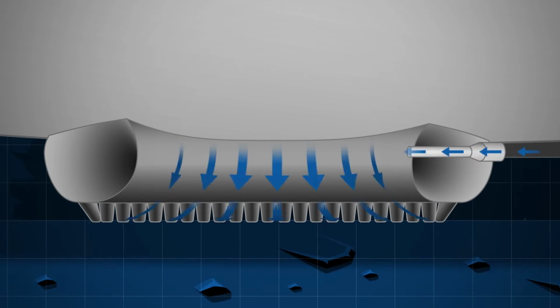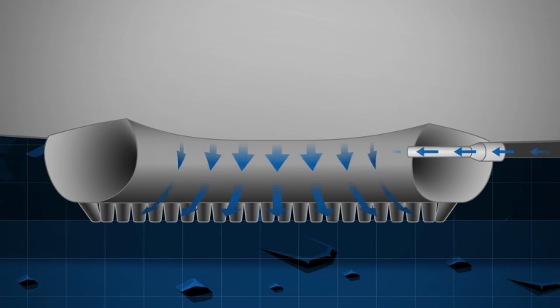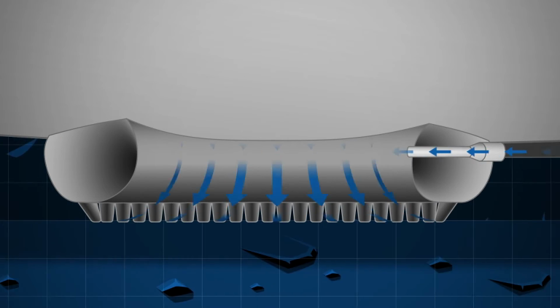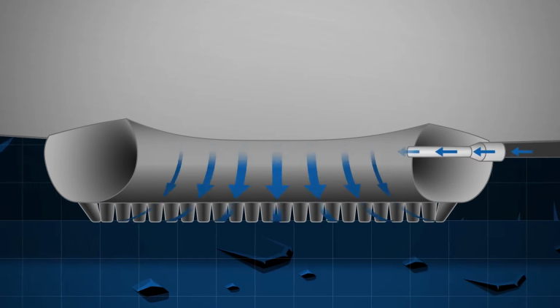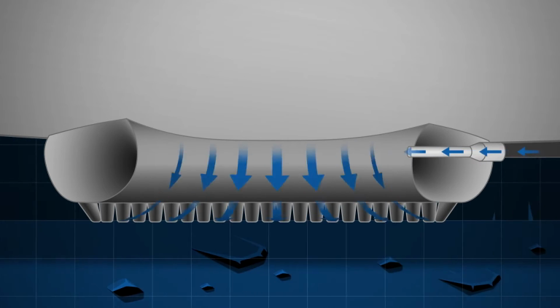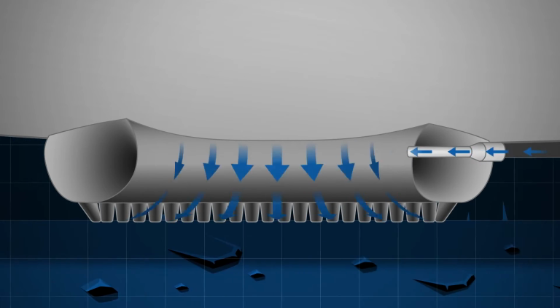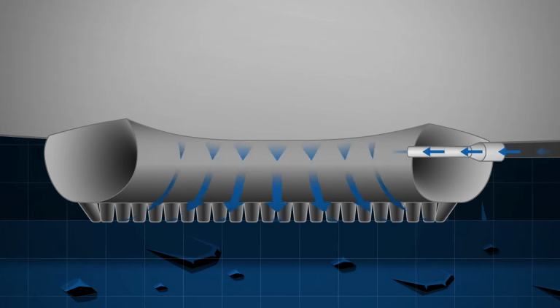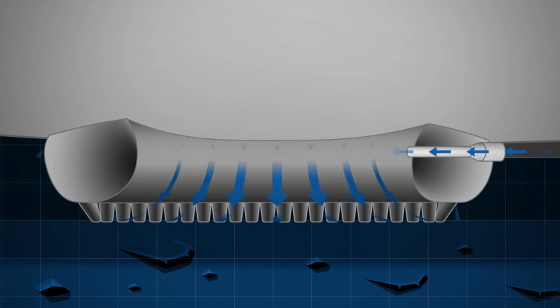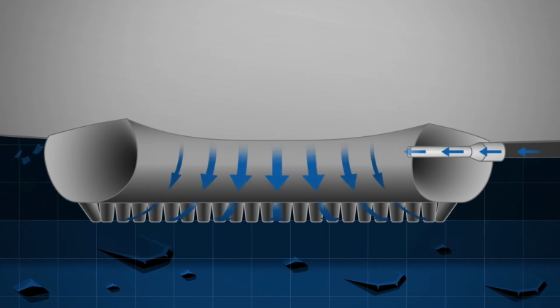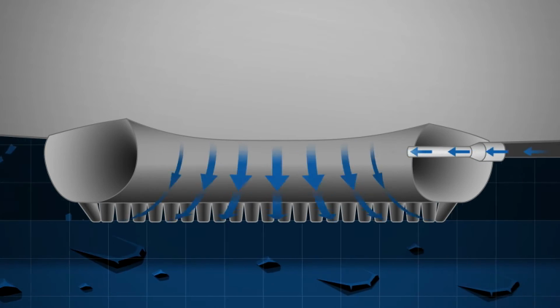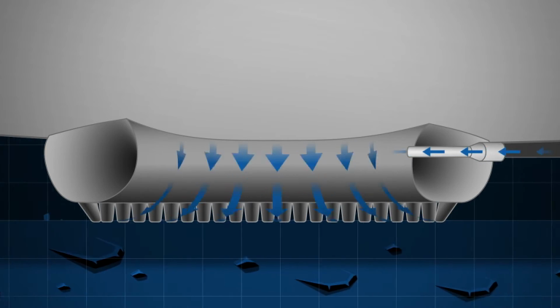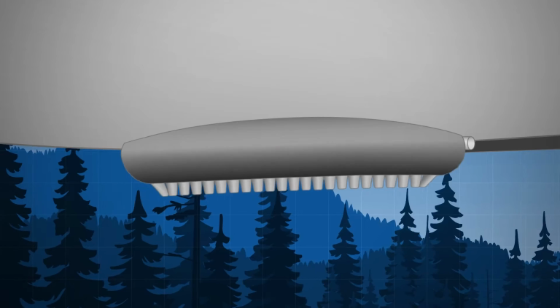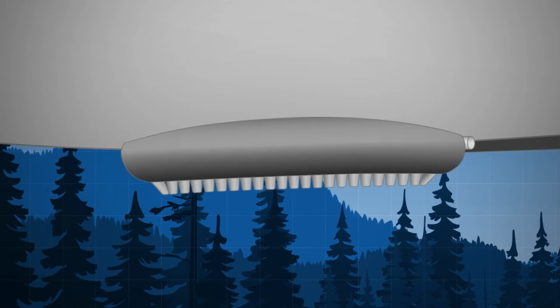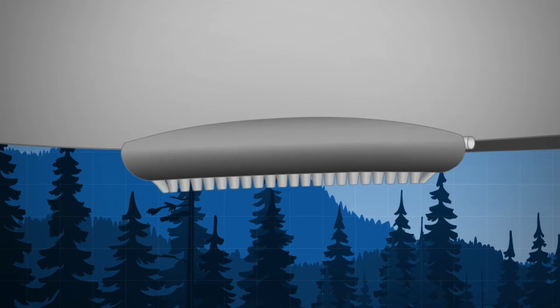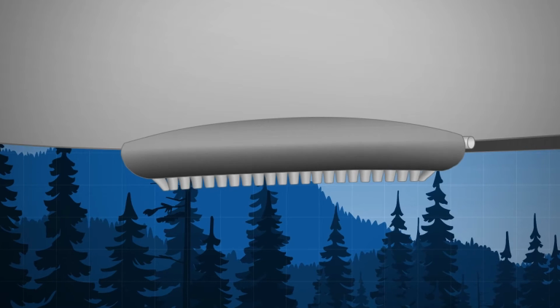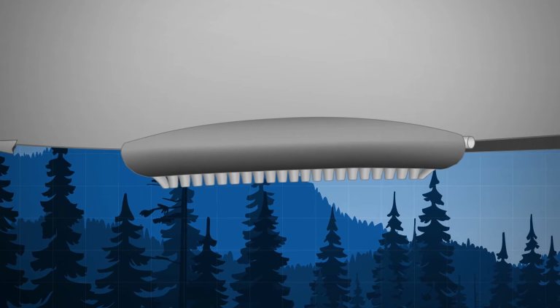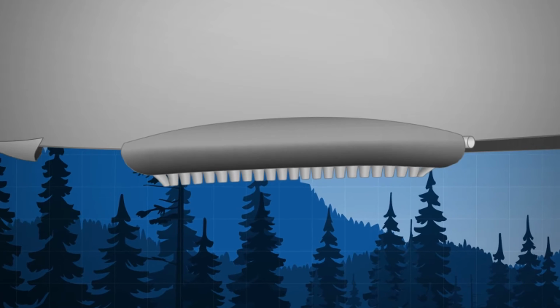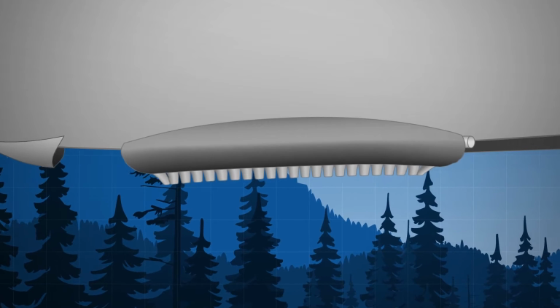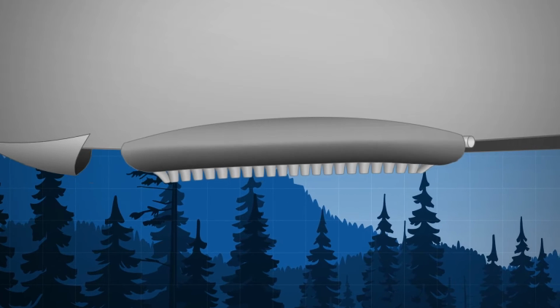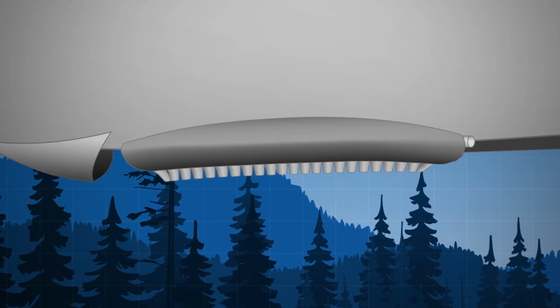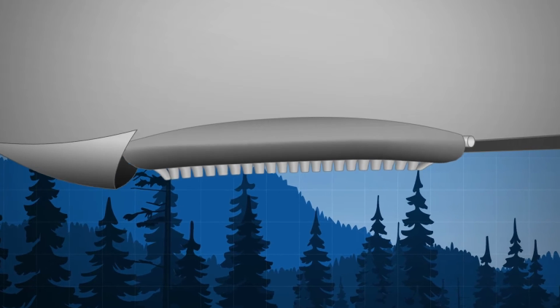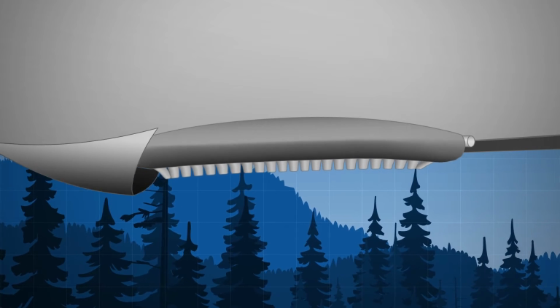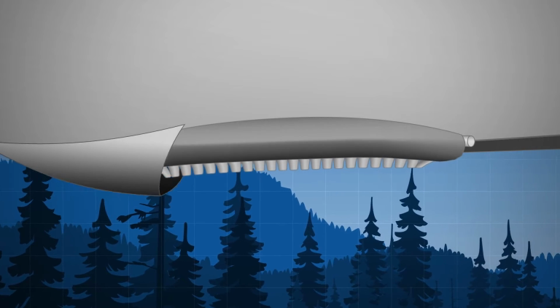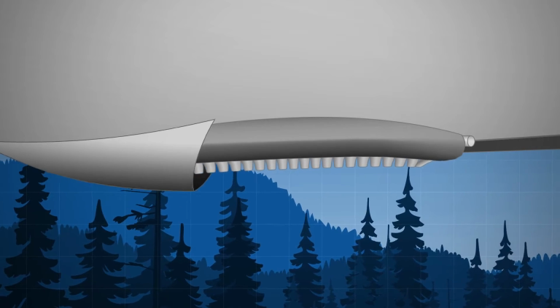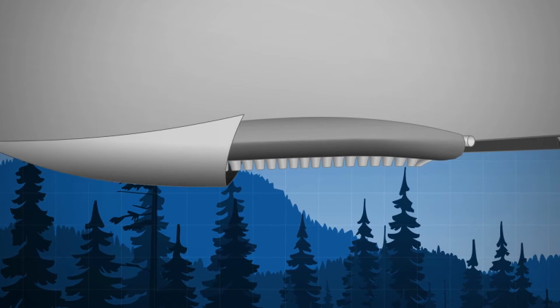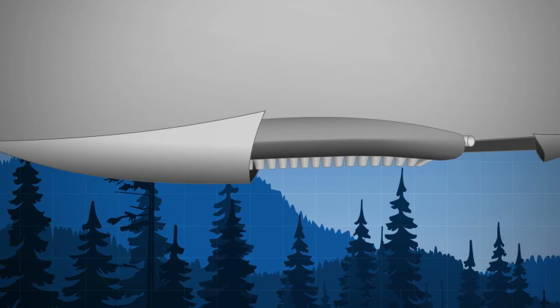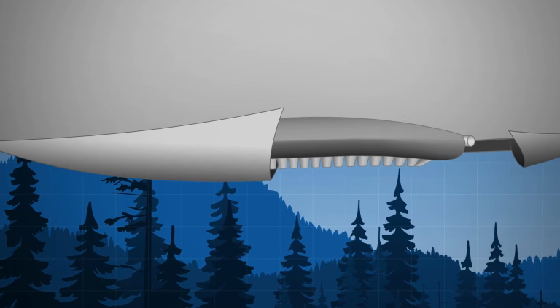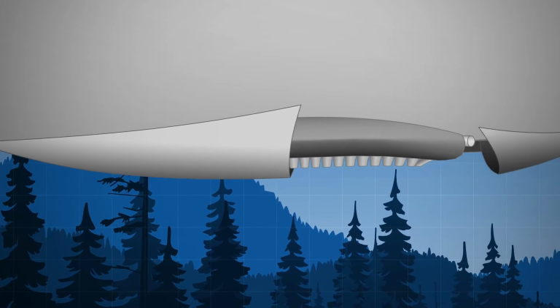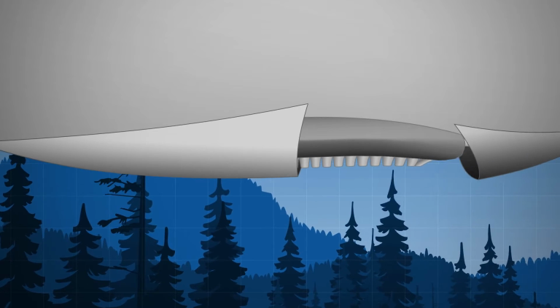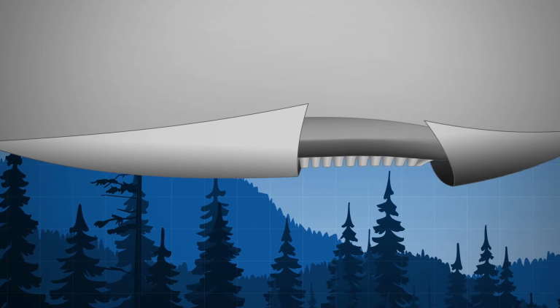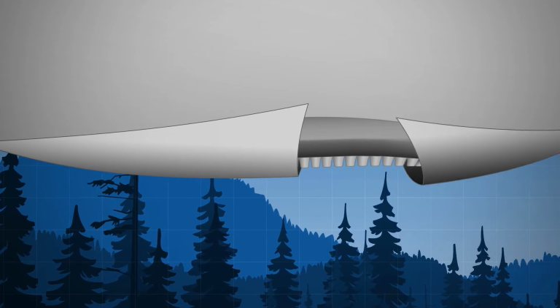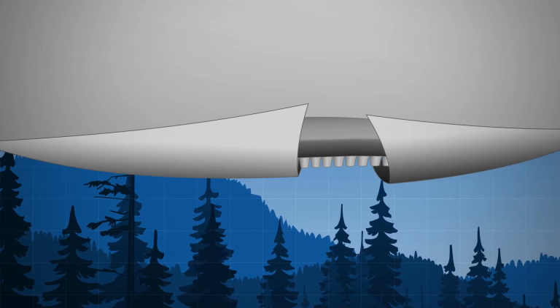For take-off, we taxi on the cushion of air. Once in flight, we cover the ACLS to give us a smooth profile.